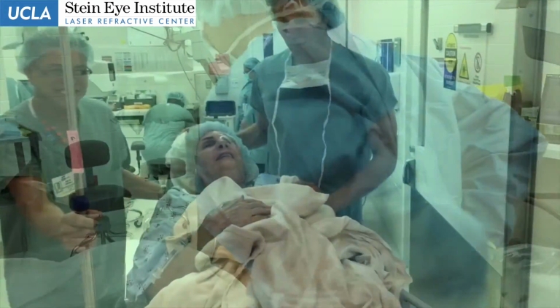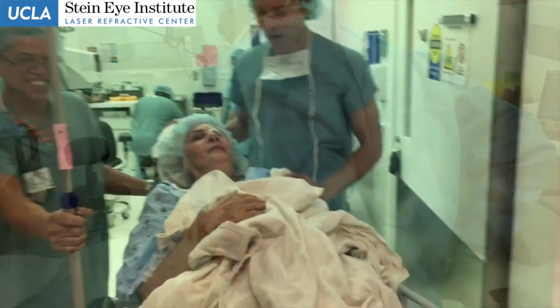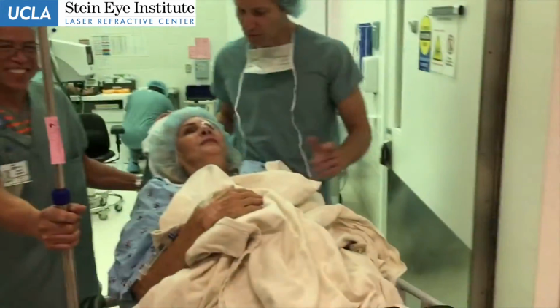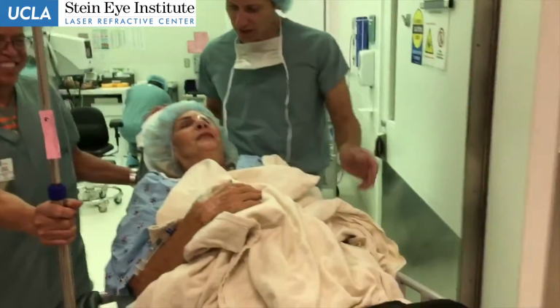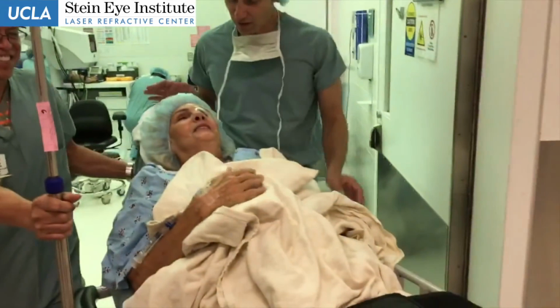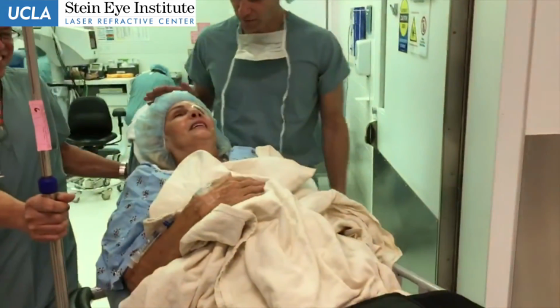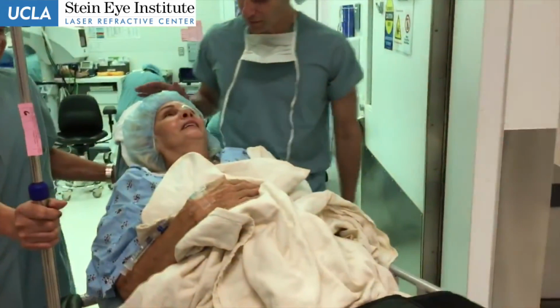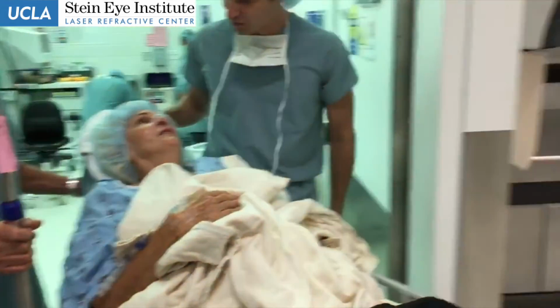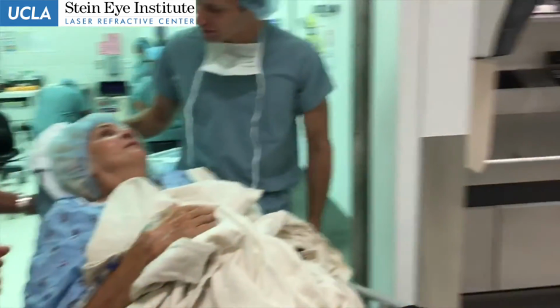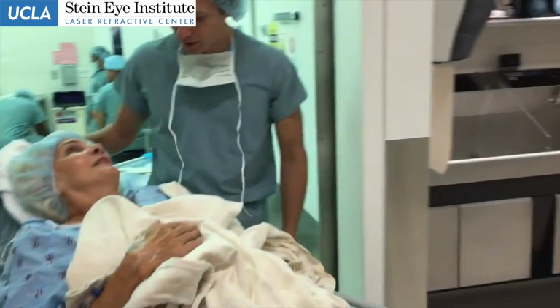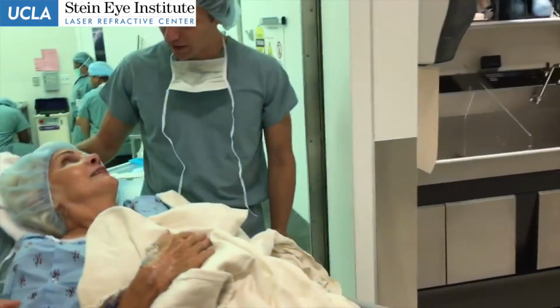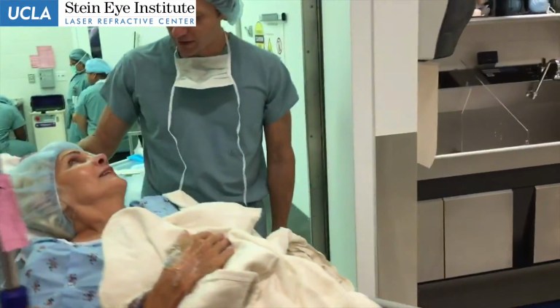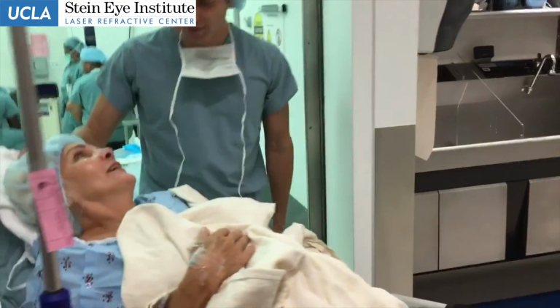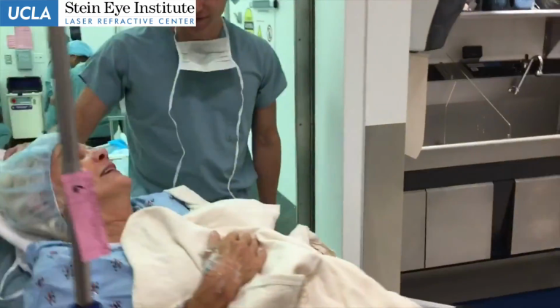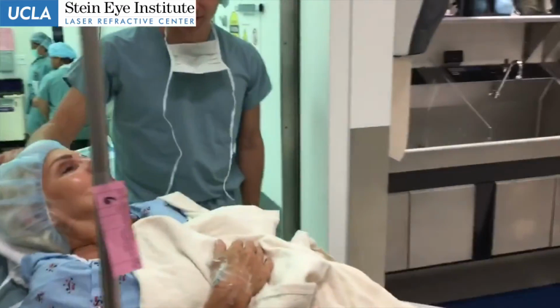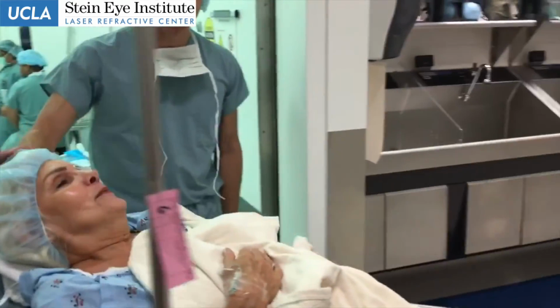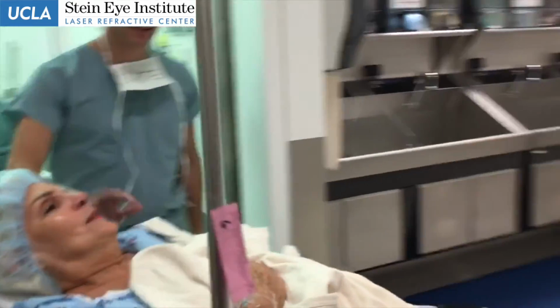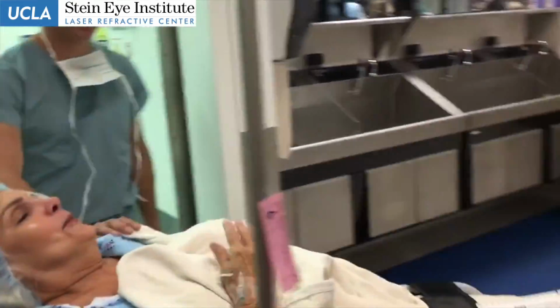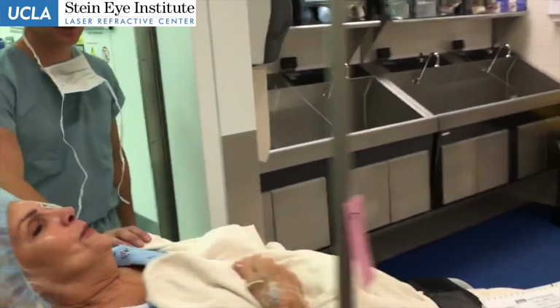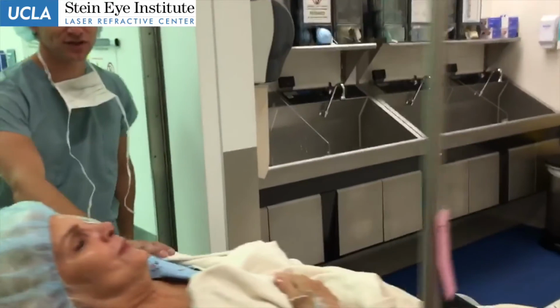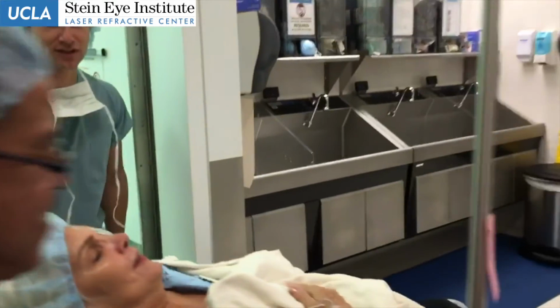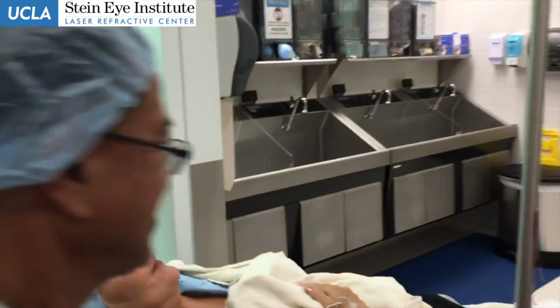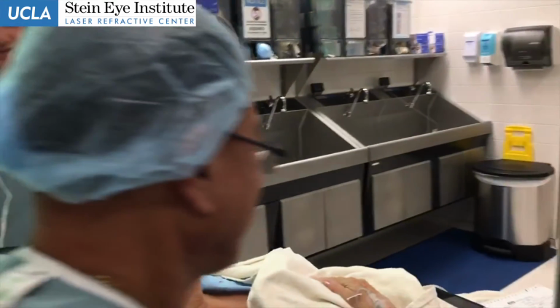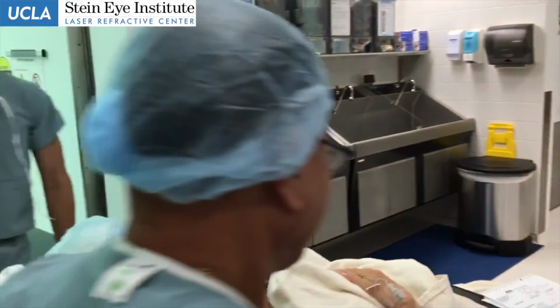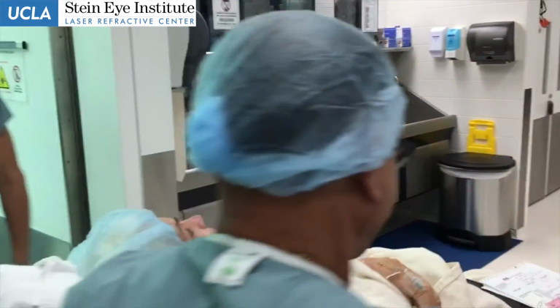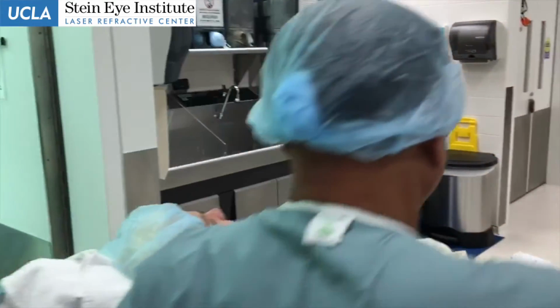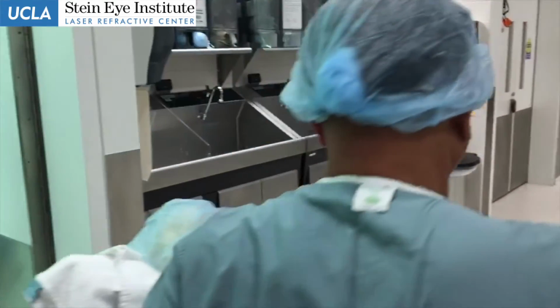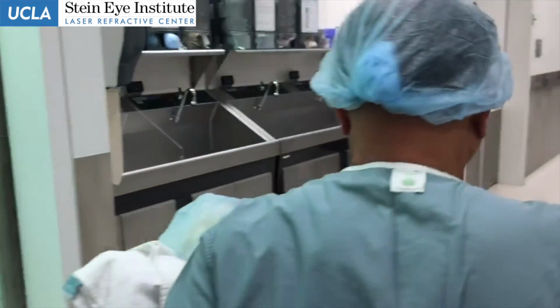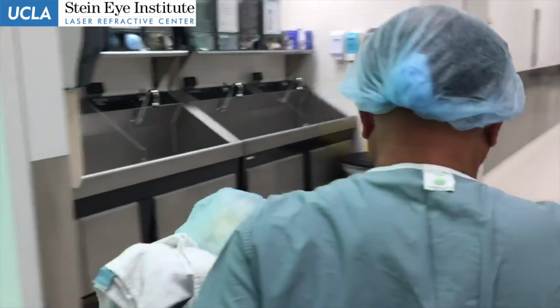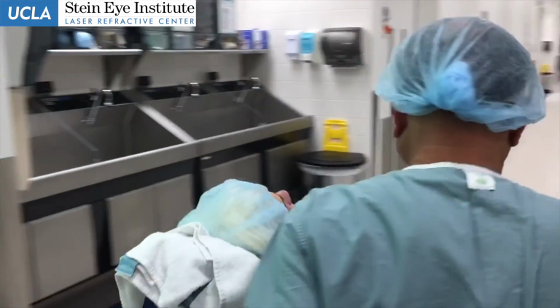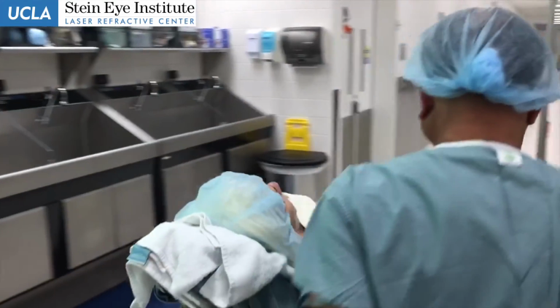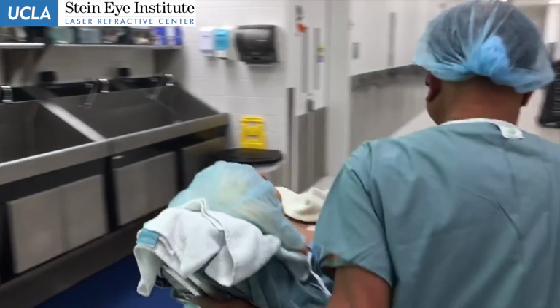I'll come see you in a few minutes. You did perfect. Congratulations. Thank you so much.